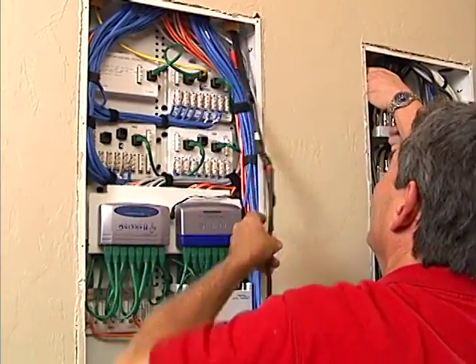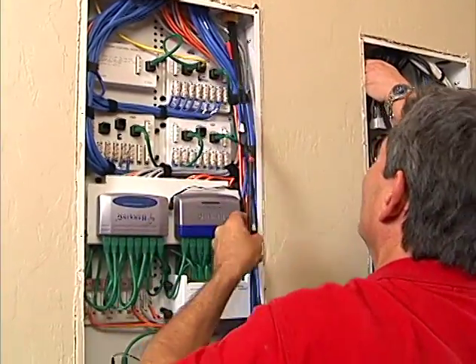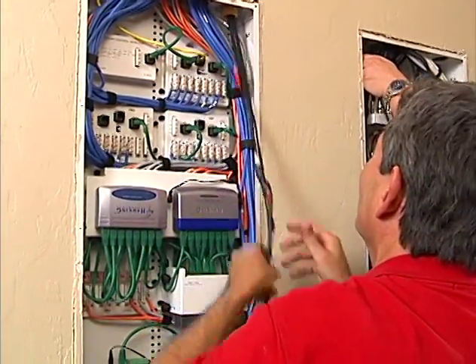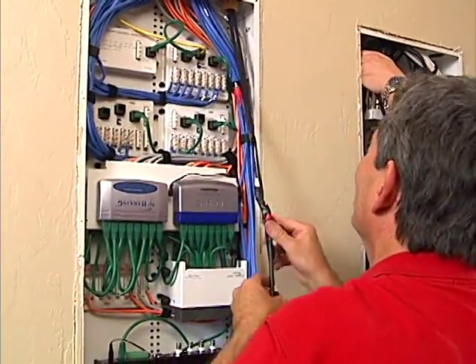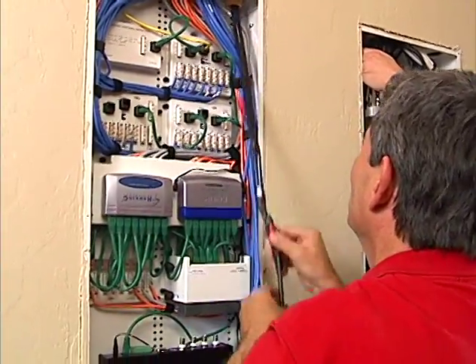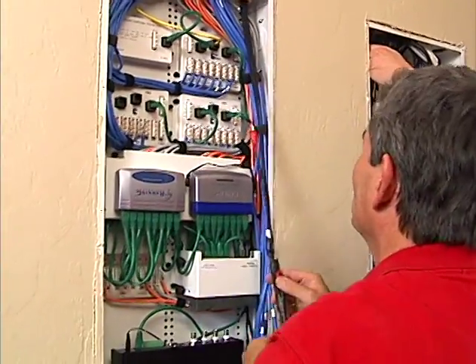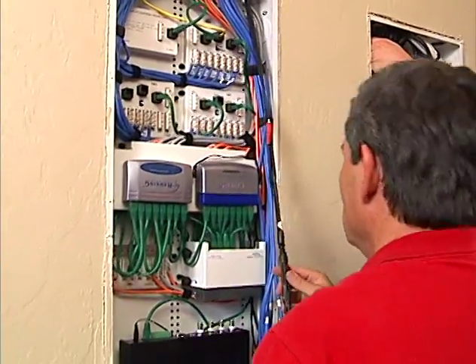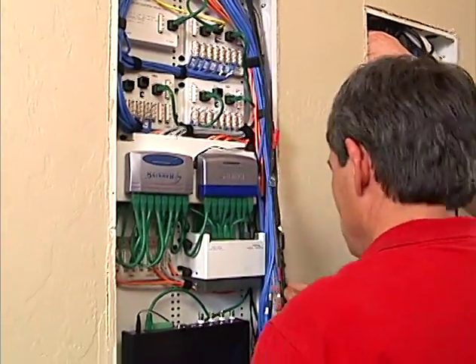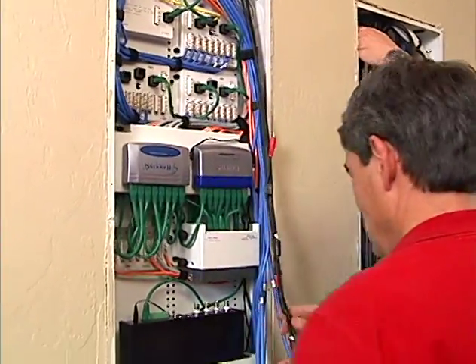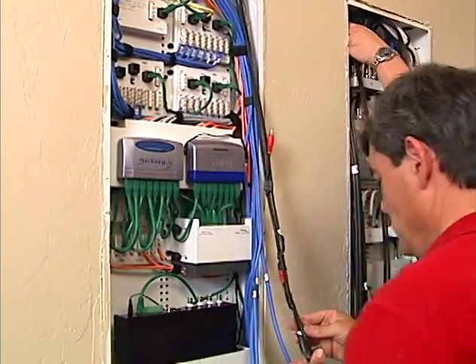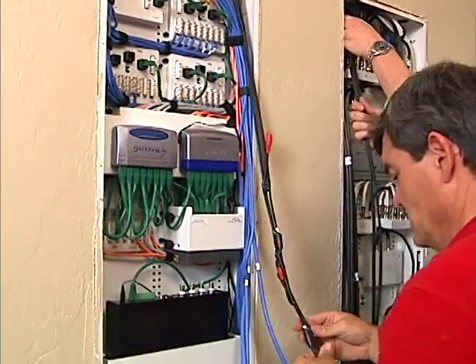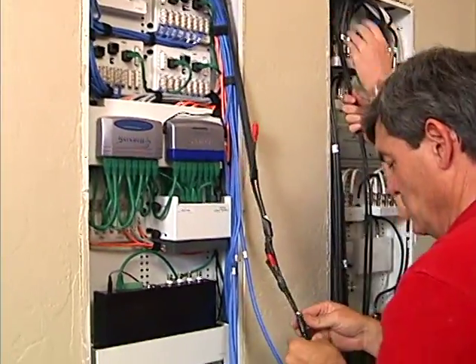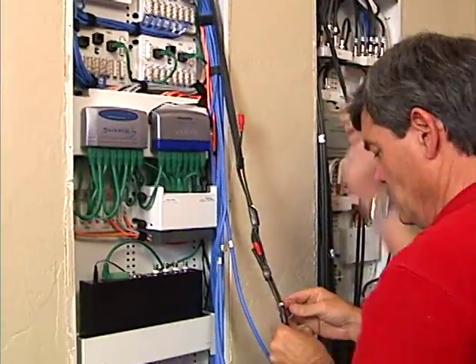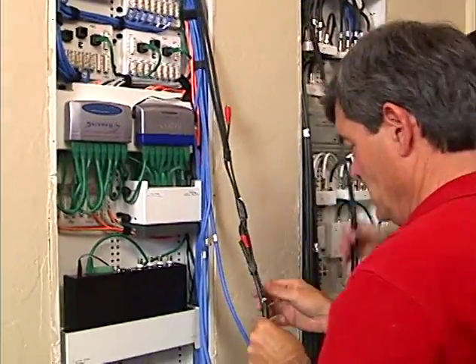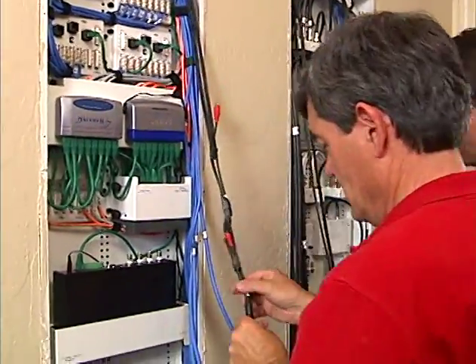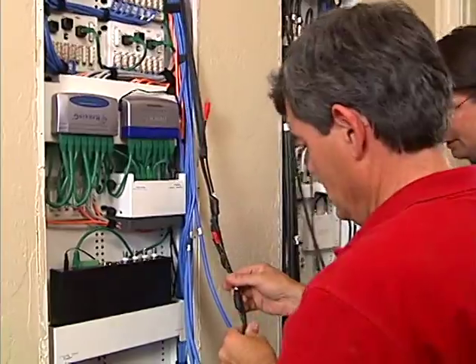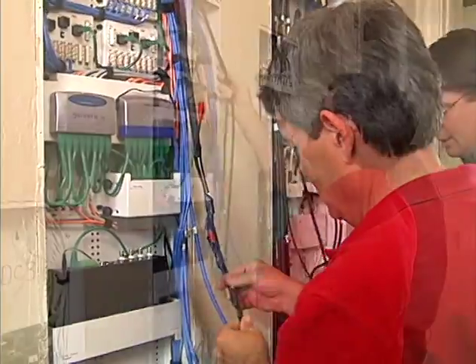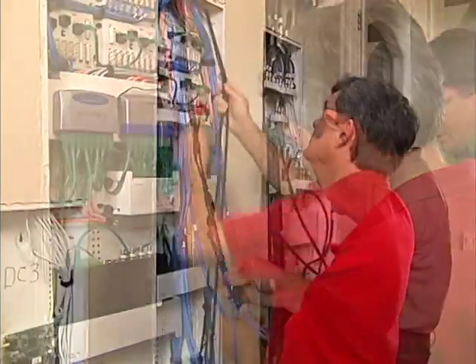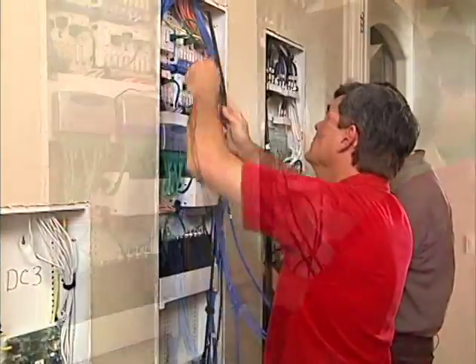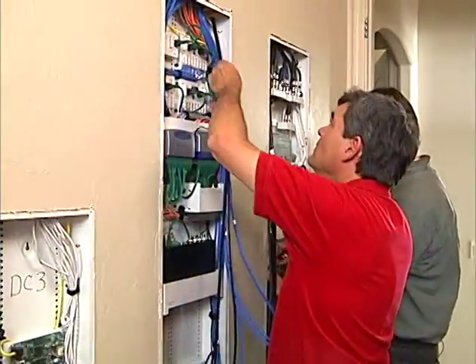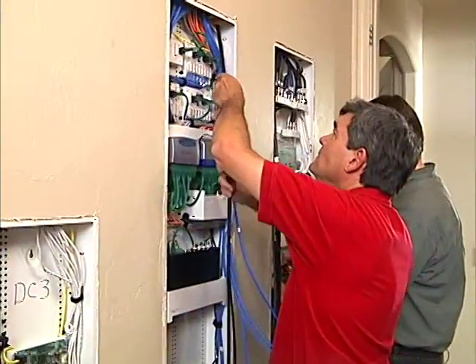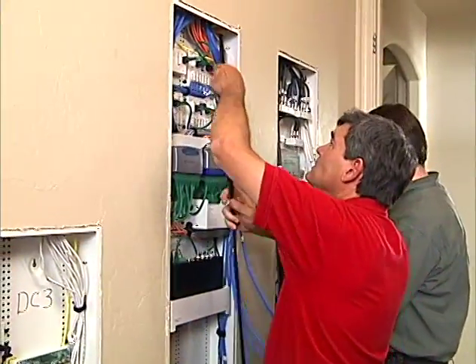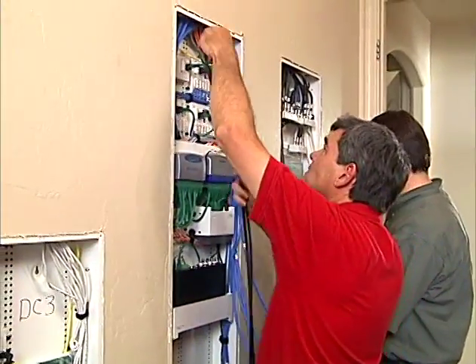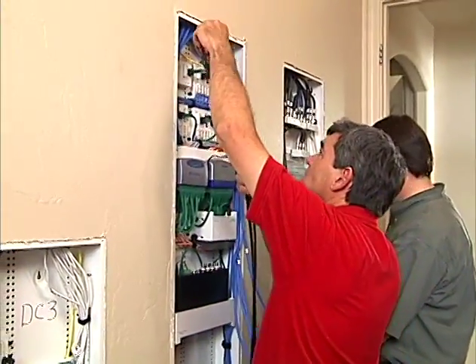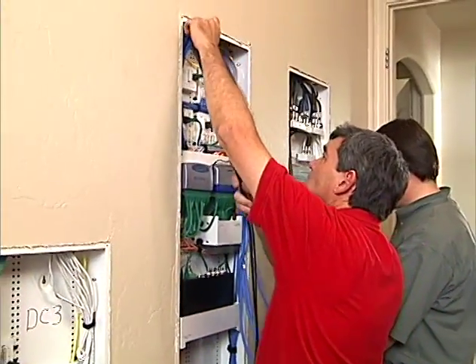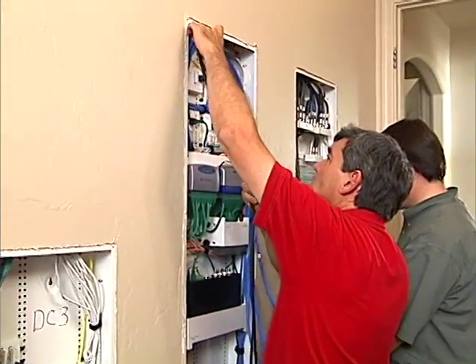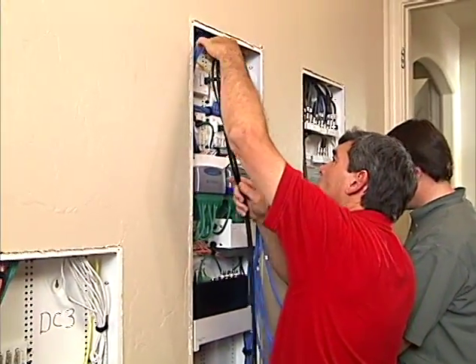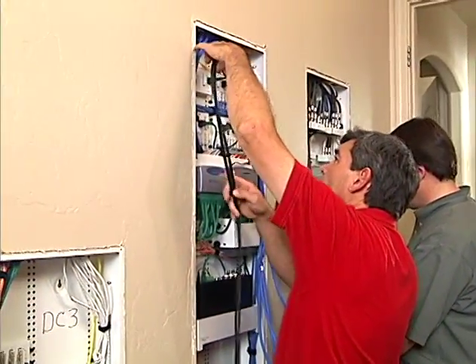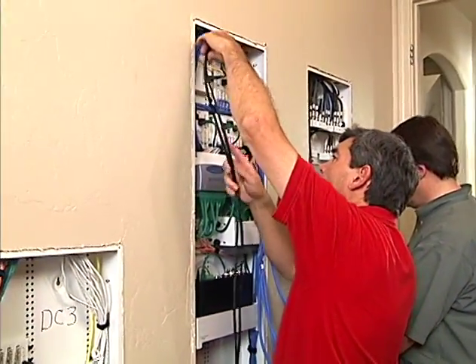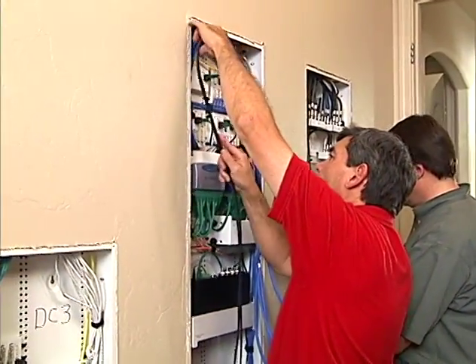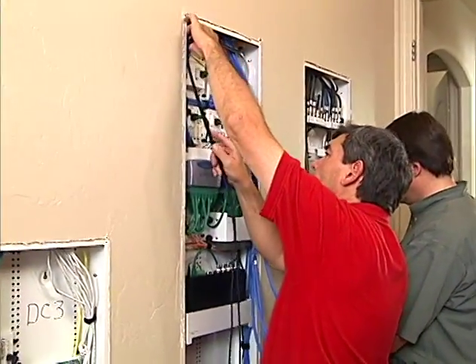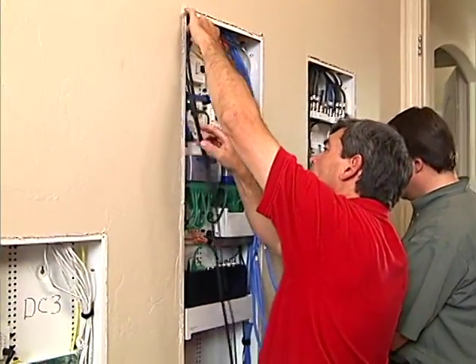The RCA cables mentioned earlier feed the camera video from the camera server over to the modulator.